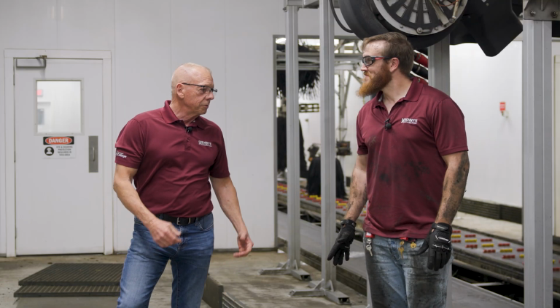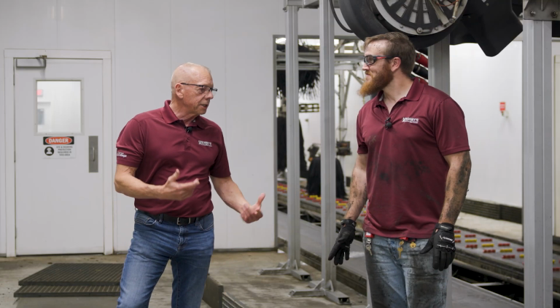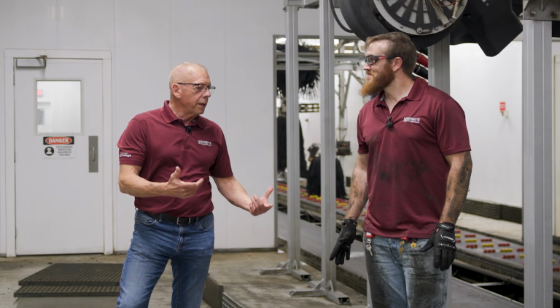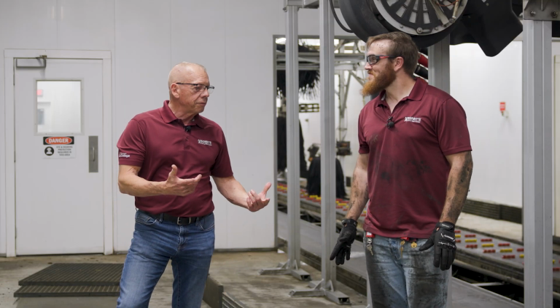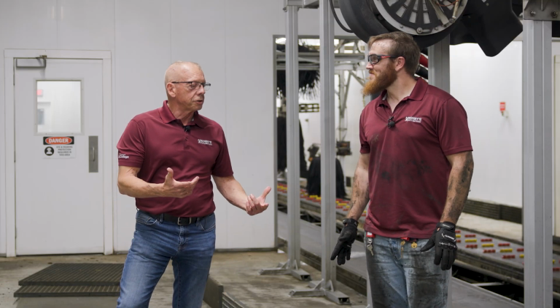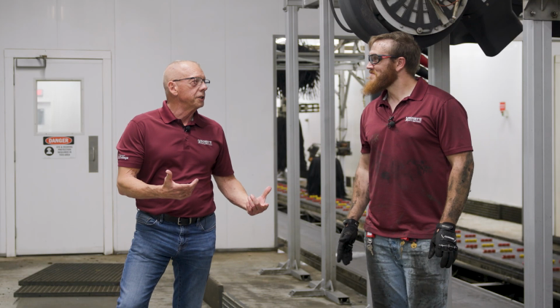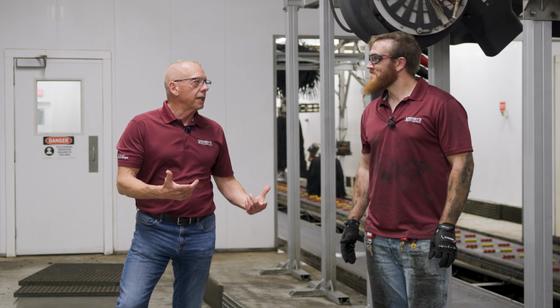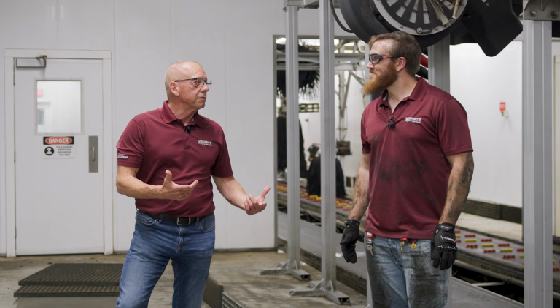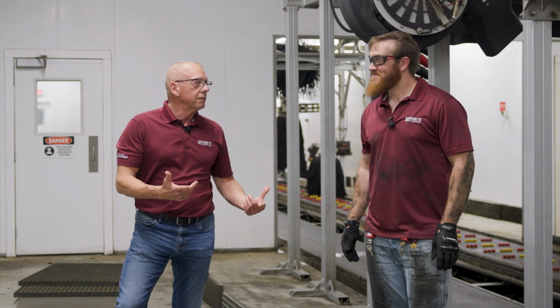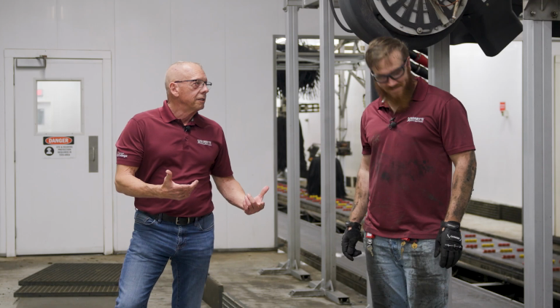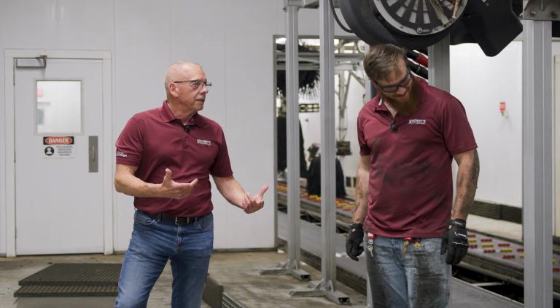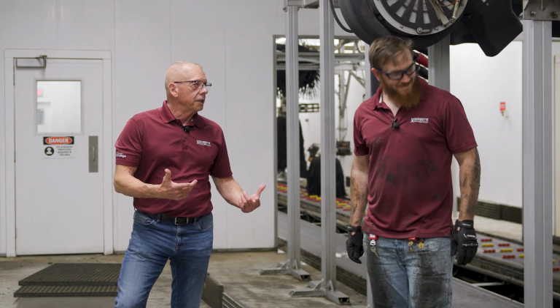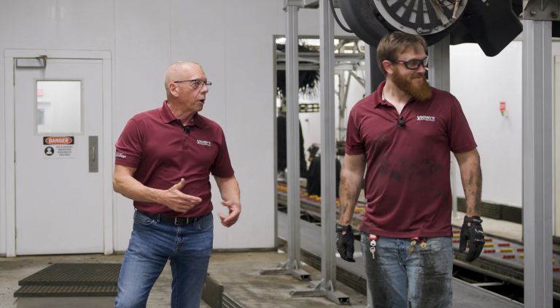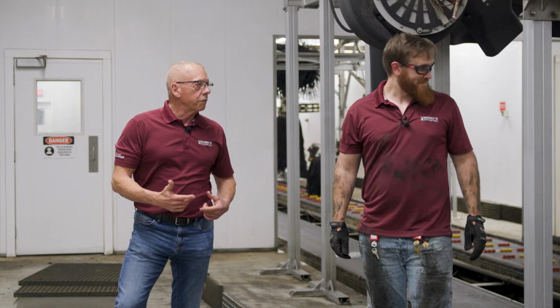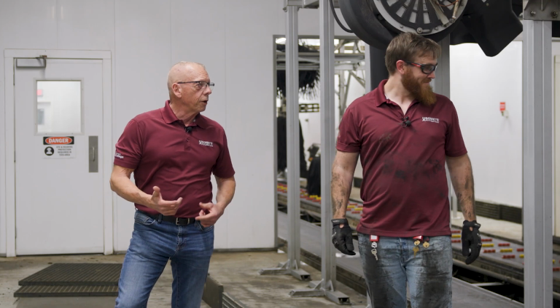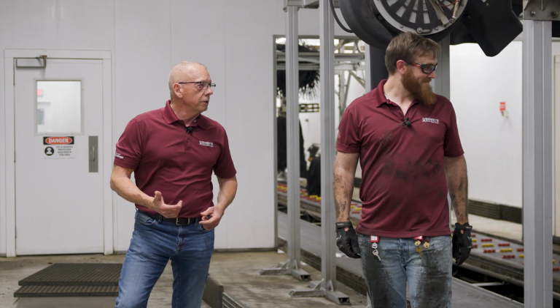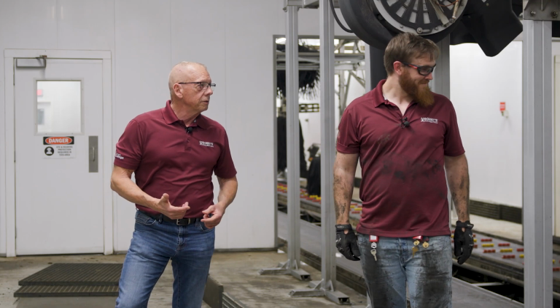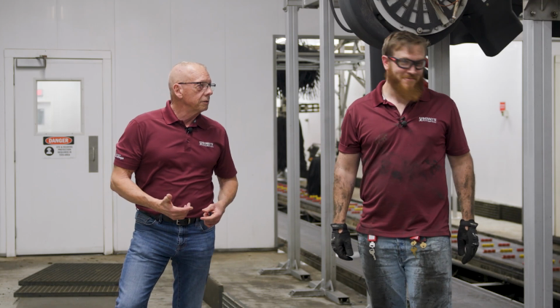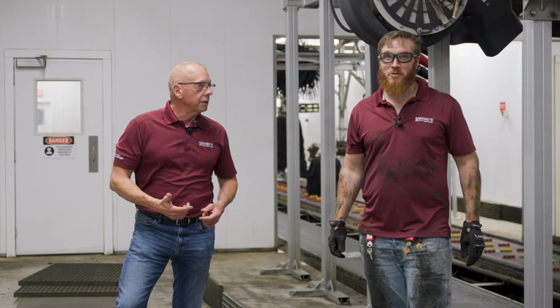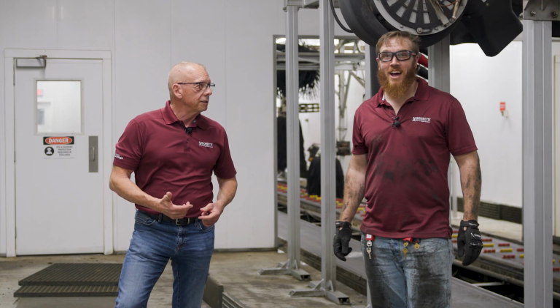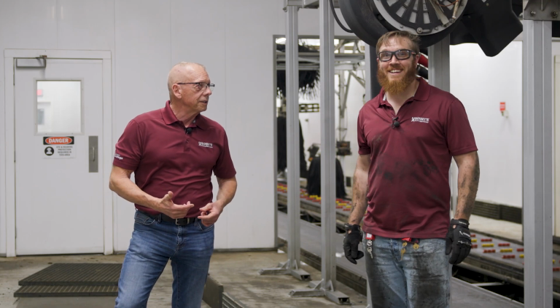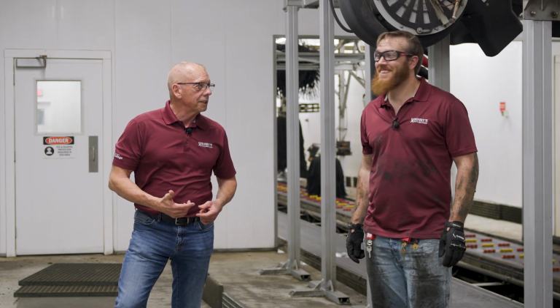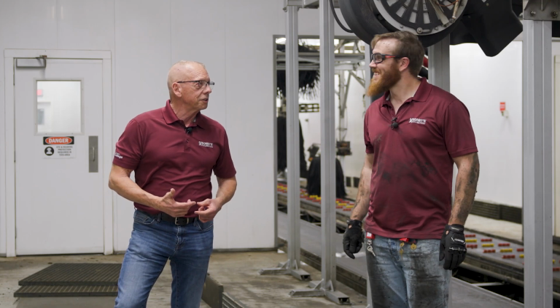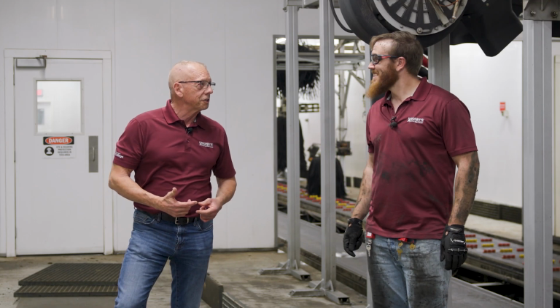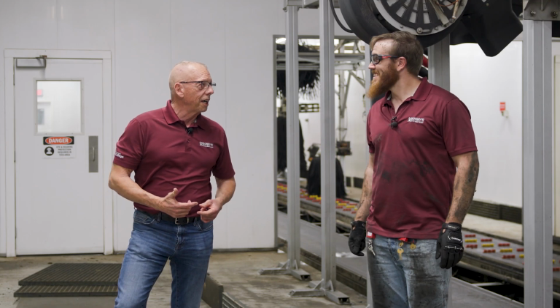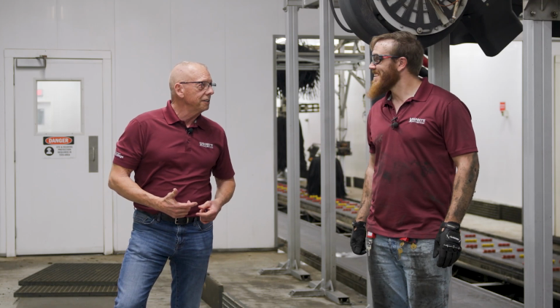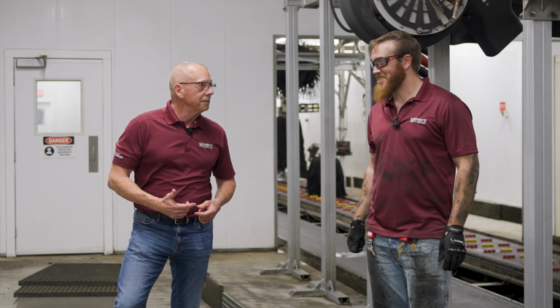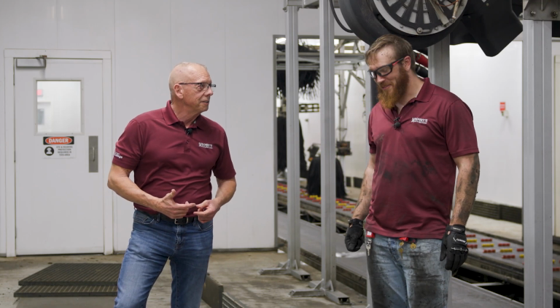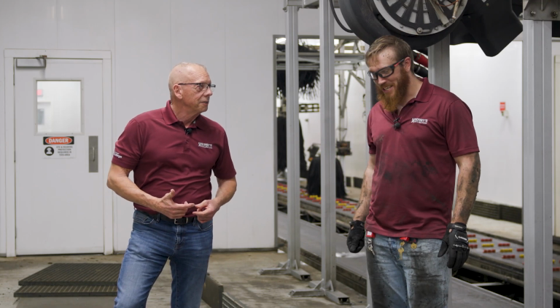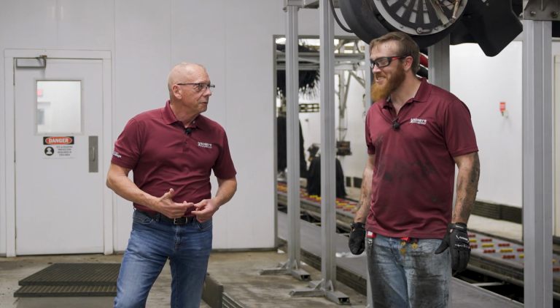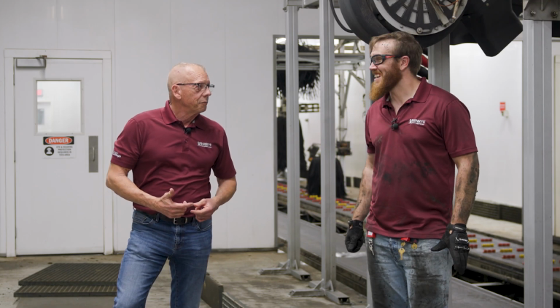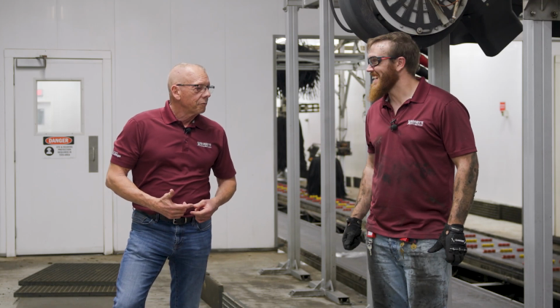You got the manifold cleaned out — I hear water flowing. That's definitely a good sign.